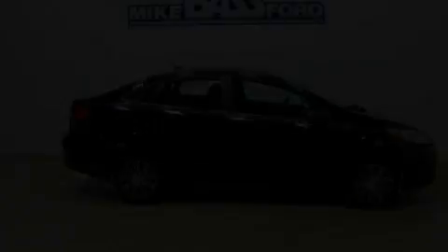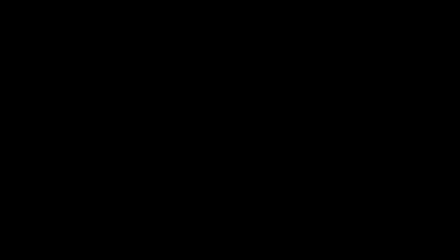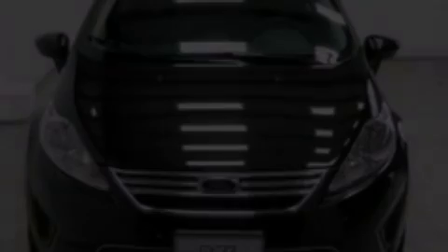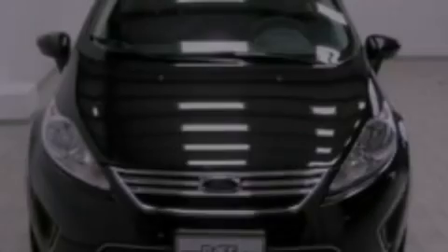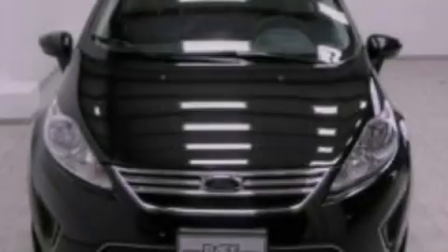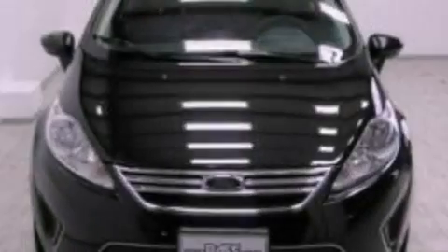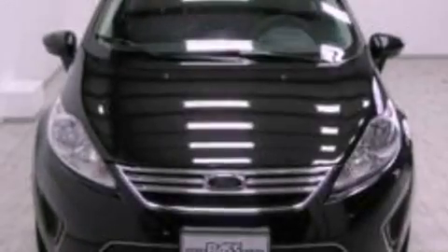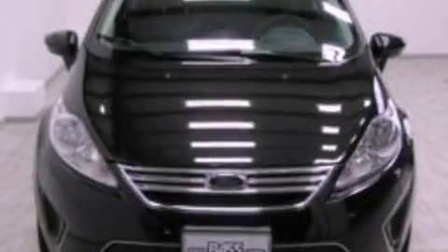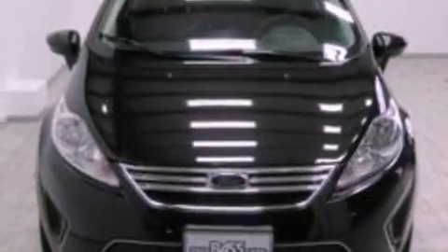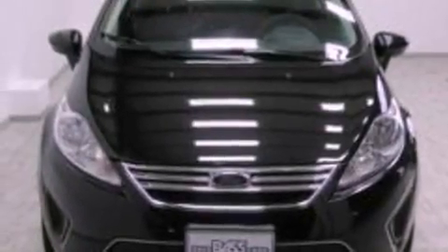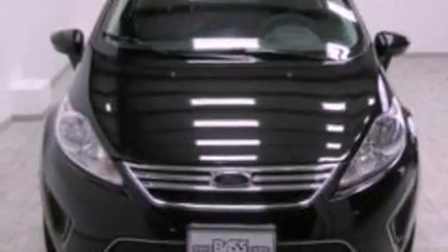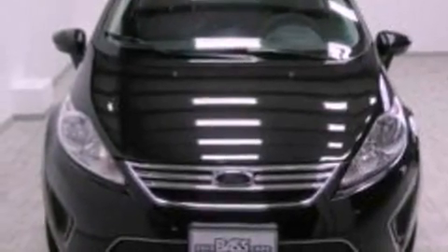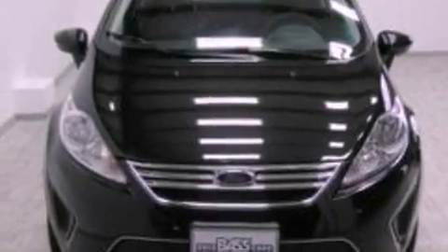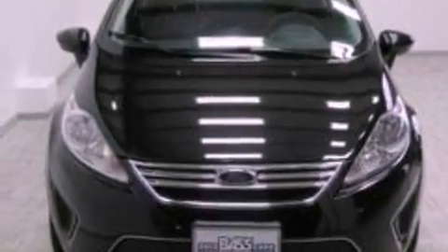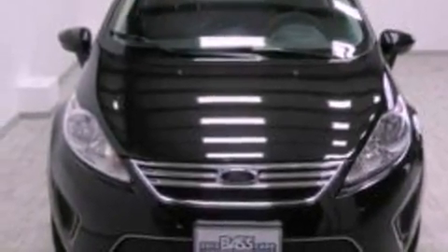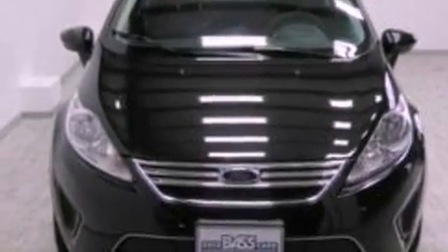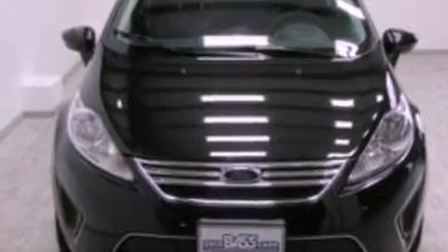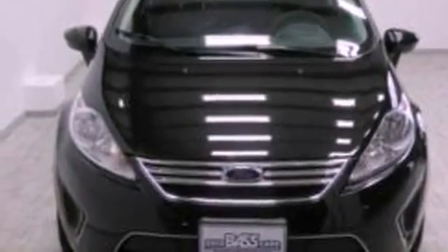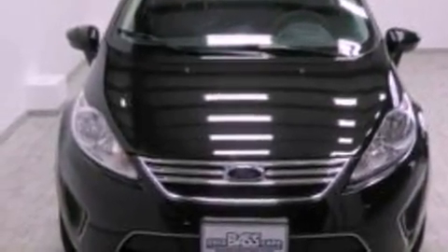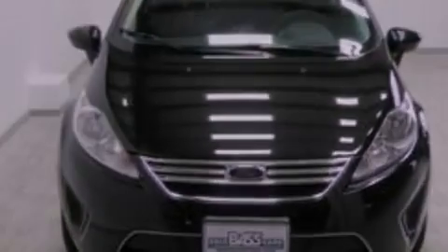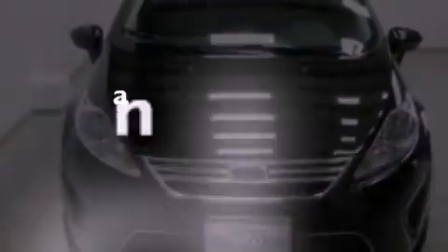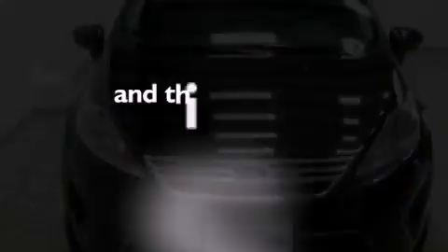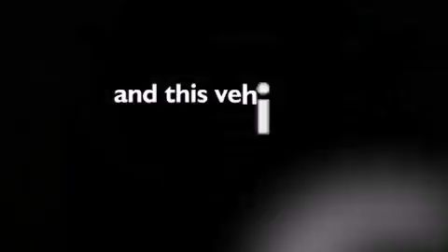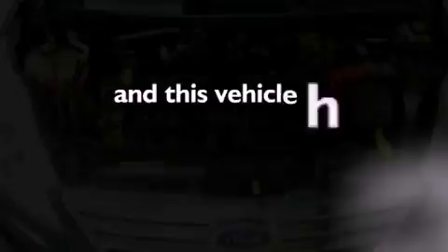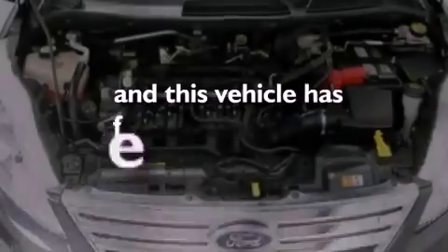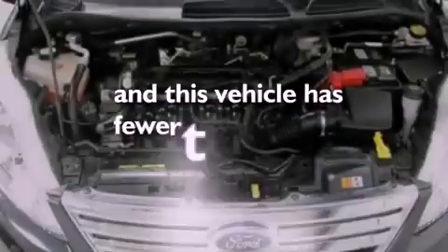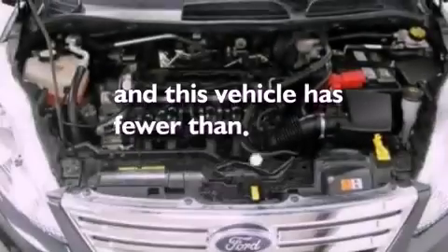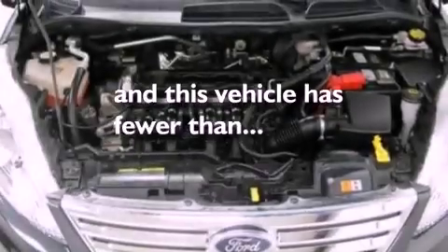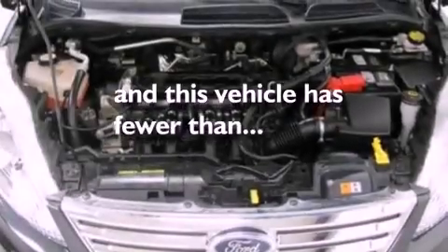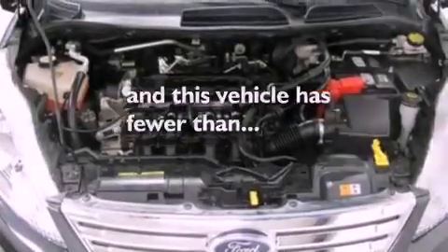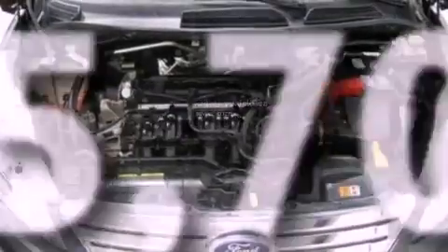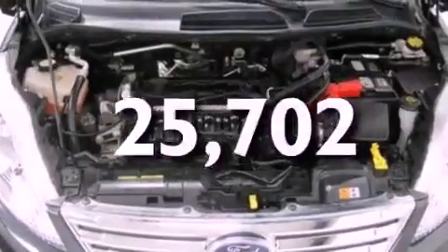Additional features include a chrome grille, an anti-lock braking system, air conditioning, and this vehicle has fewer than 26,000 miles on the odometer.